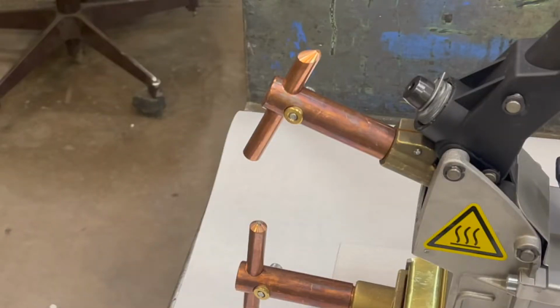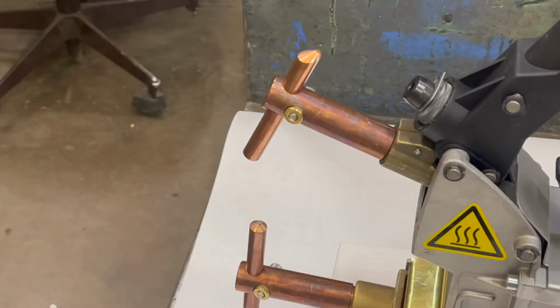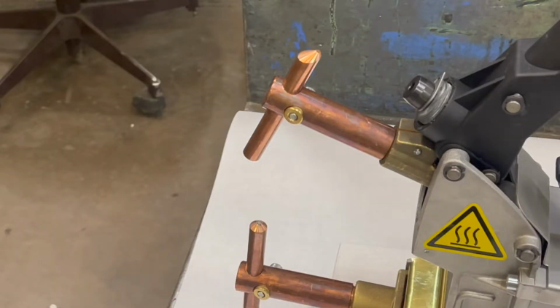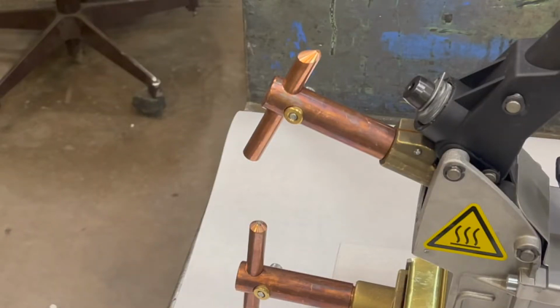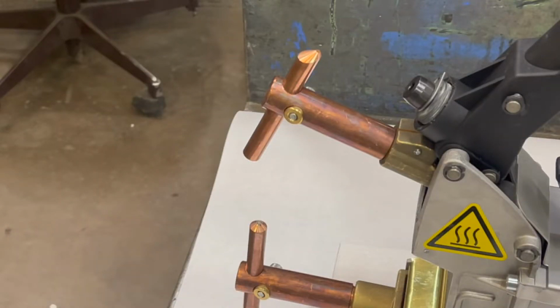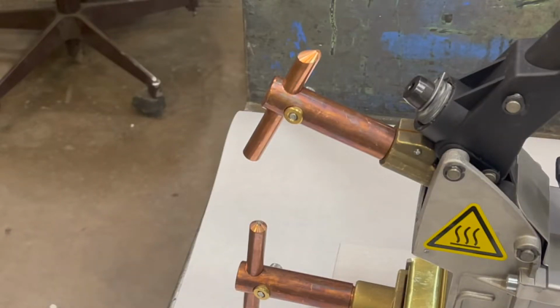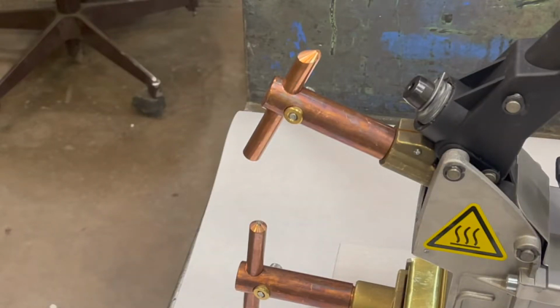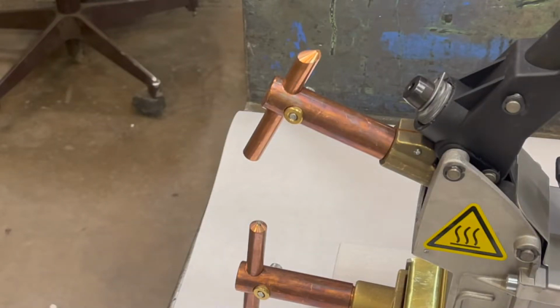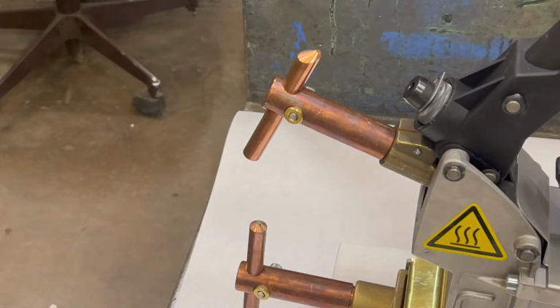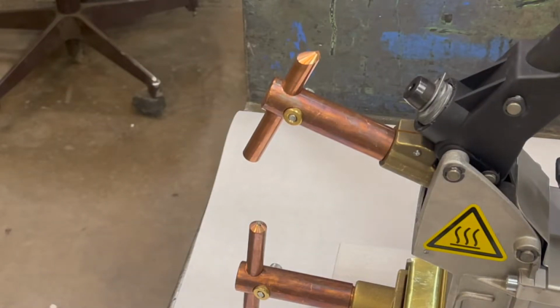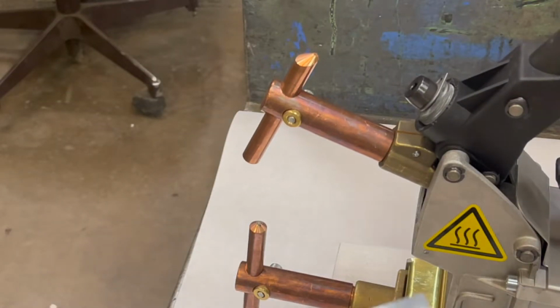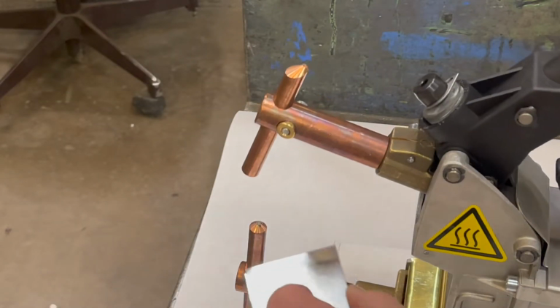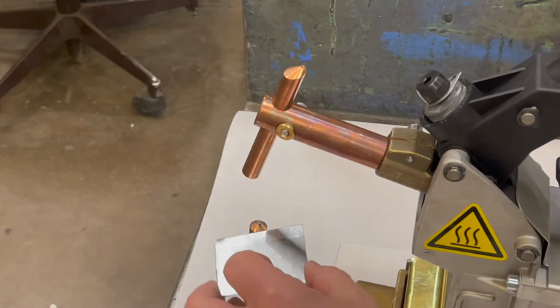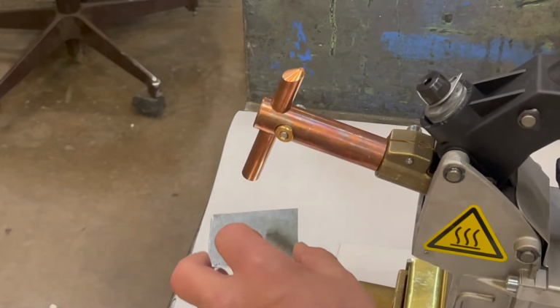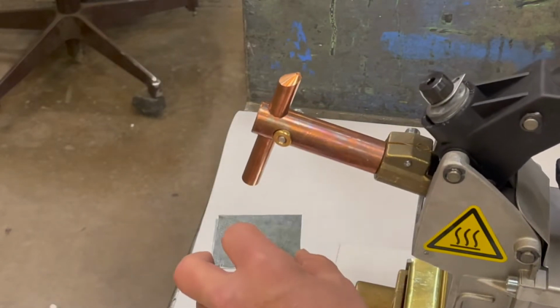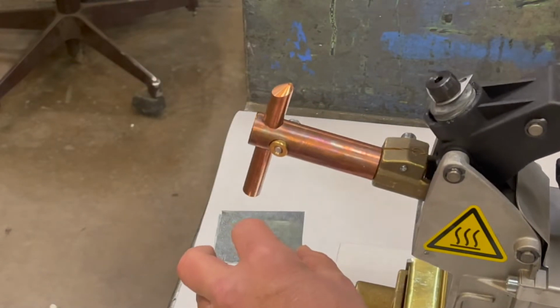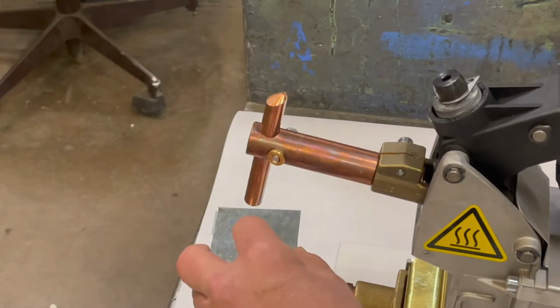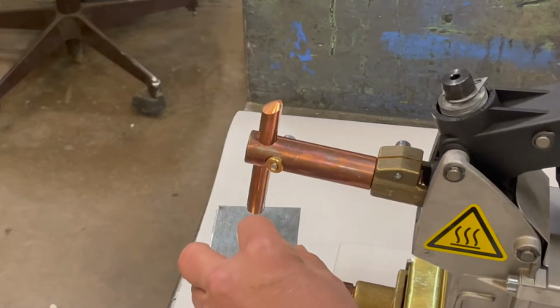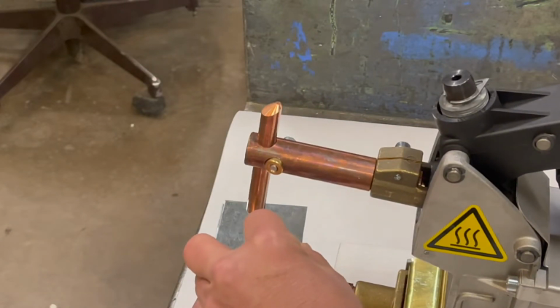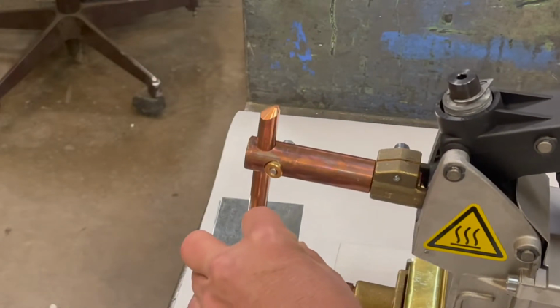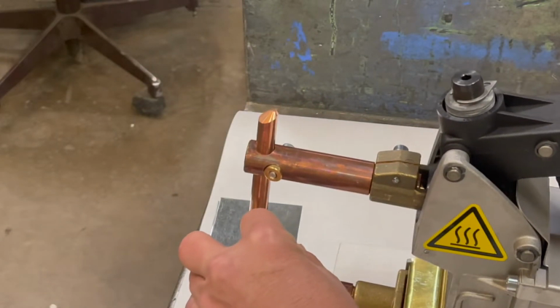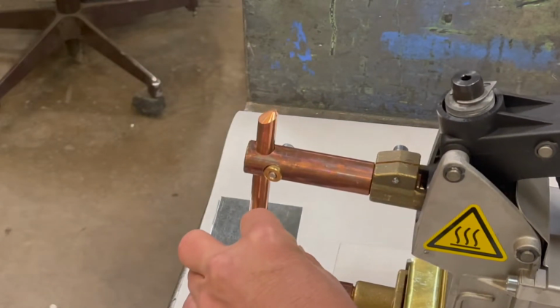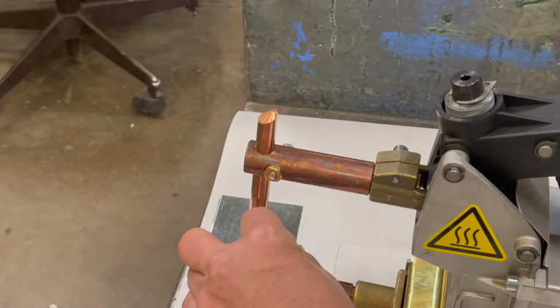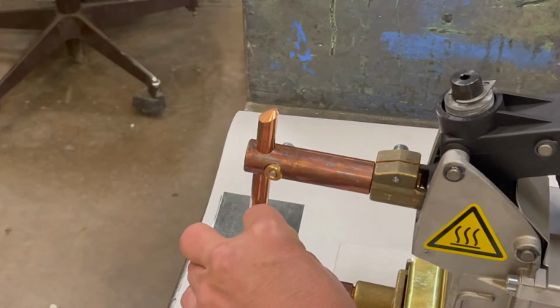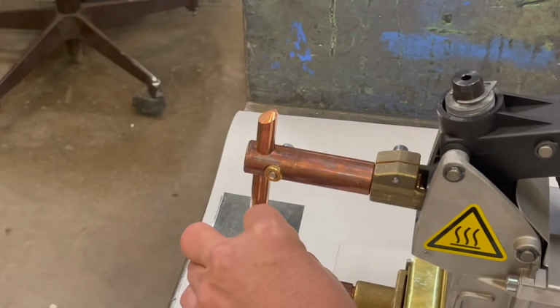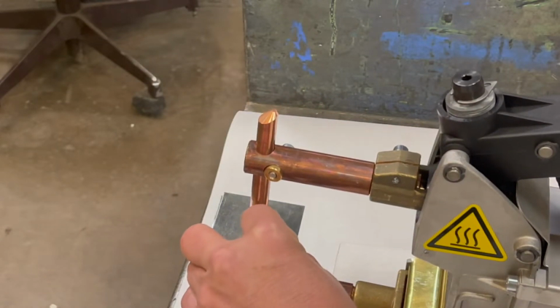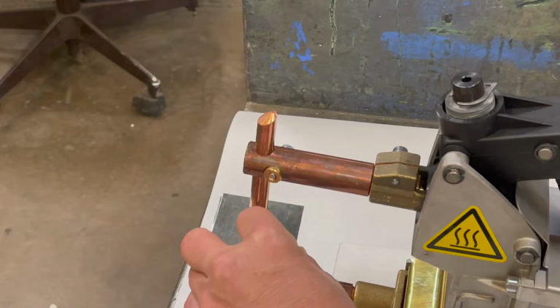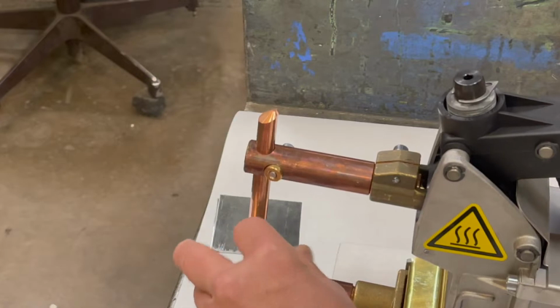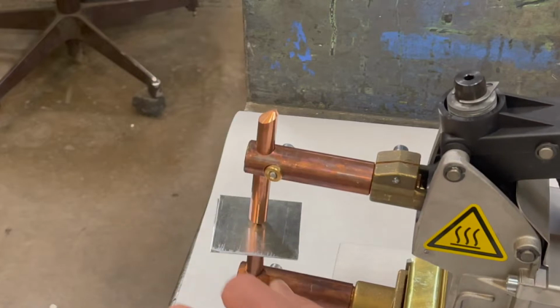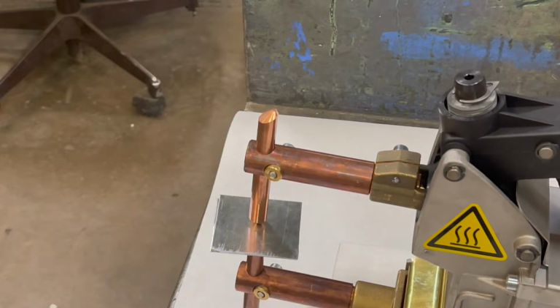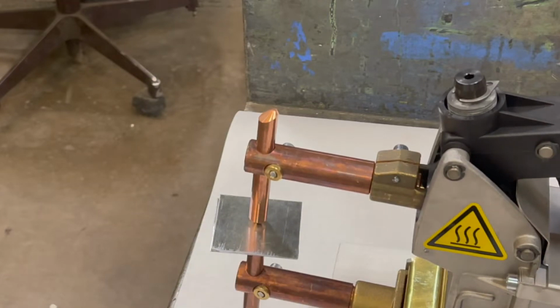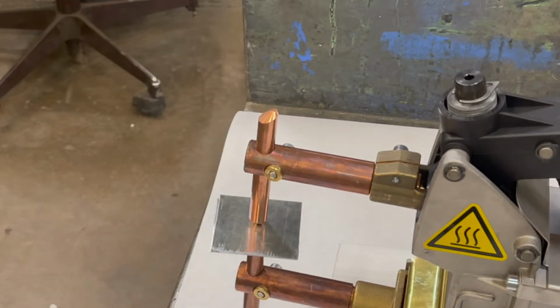Here you can see the electrodes are pointed at both ends. You can flip them around for extra life.